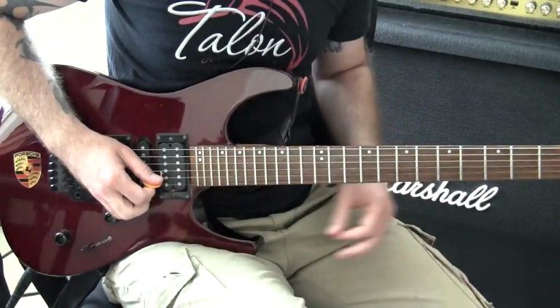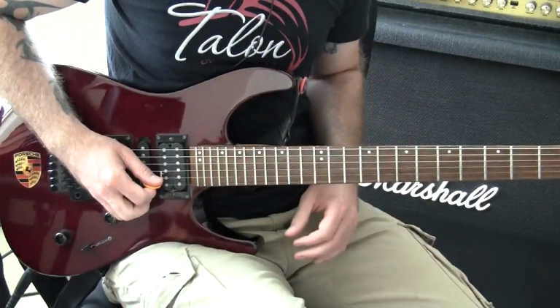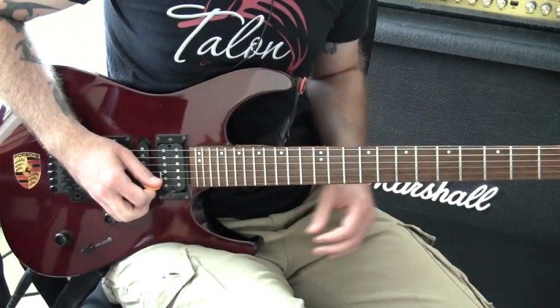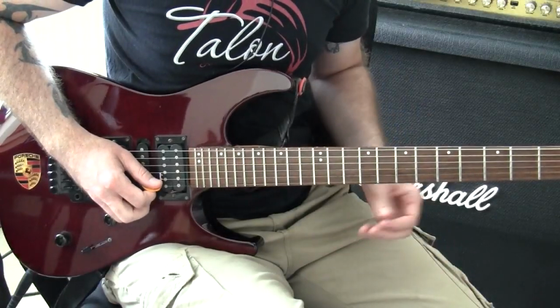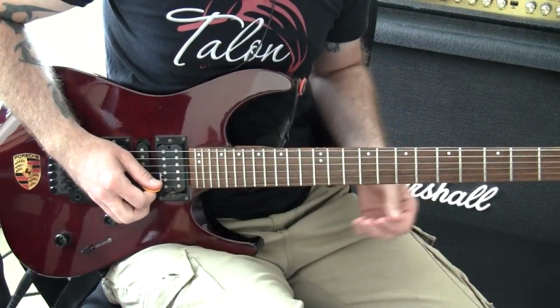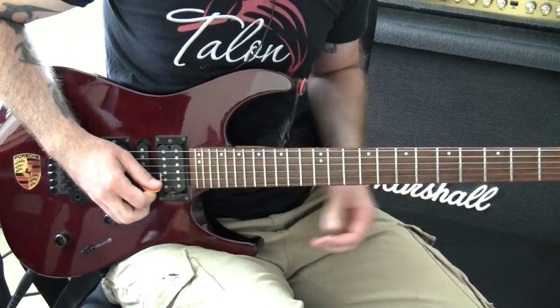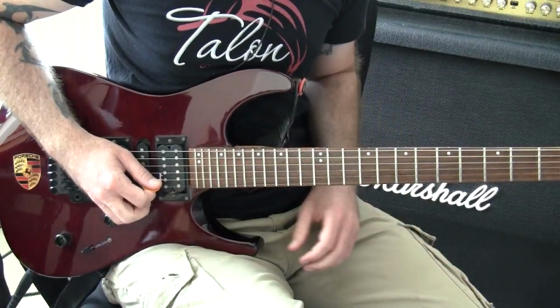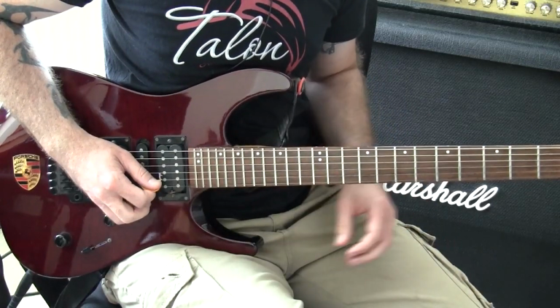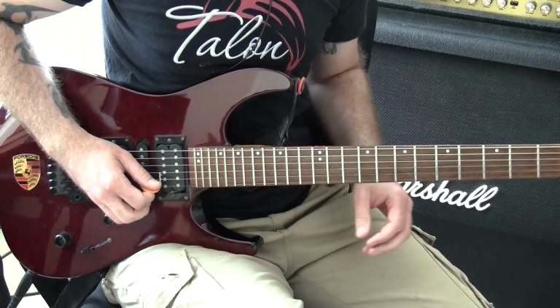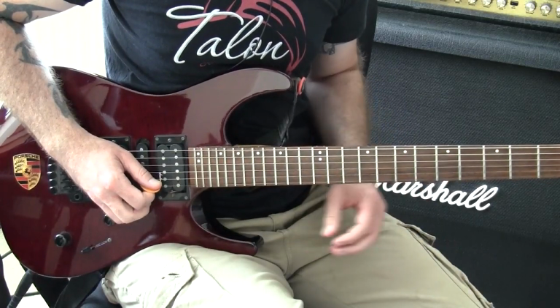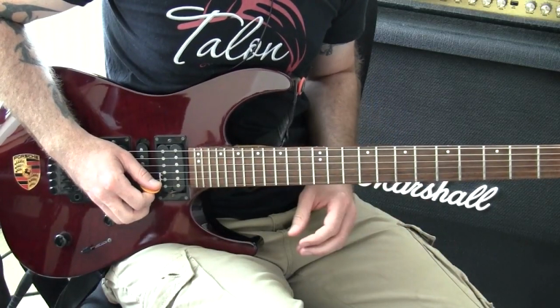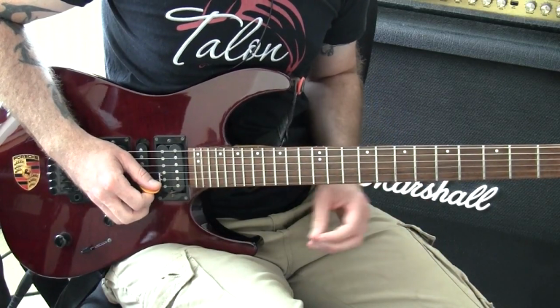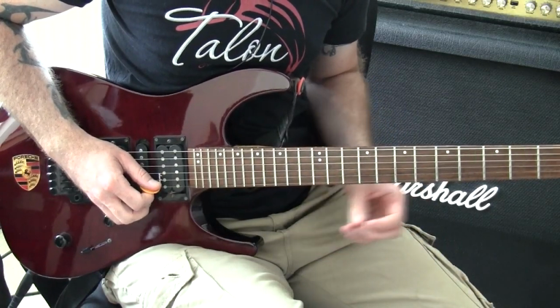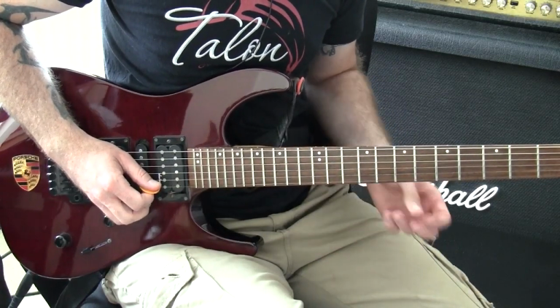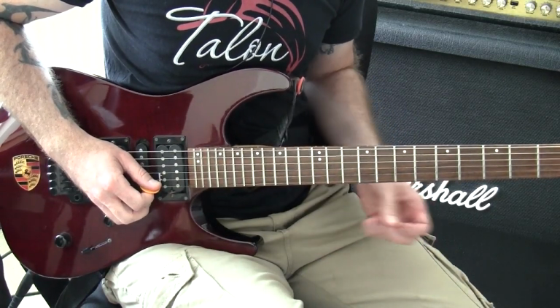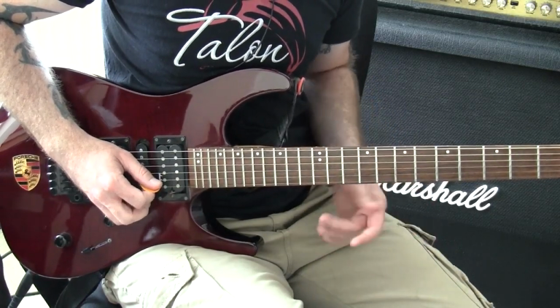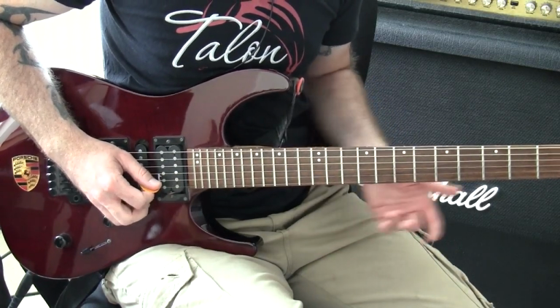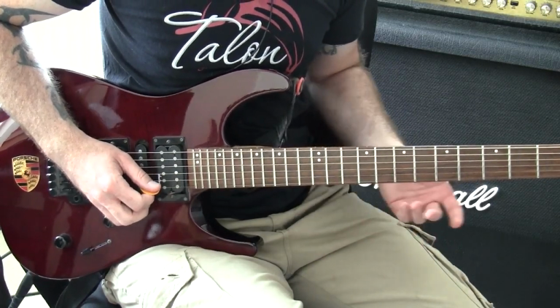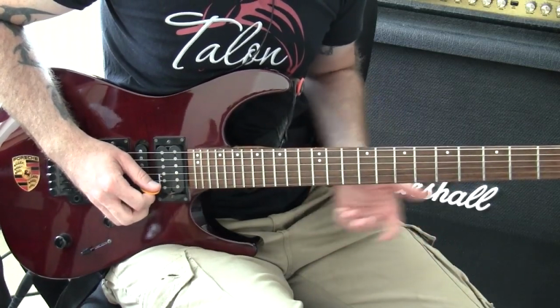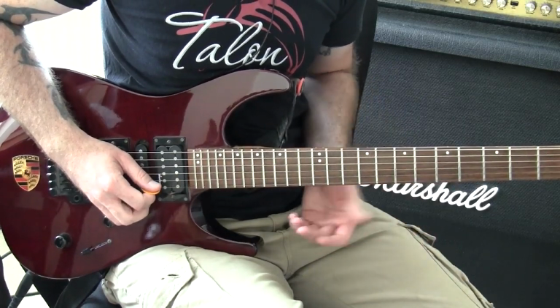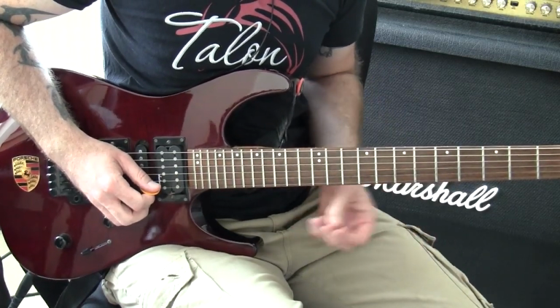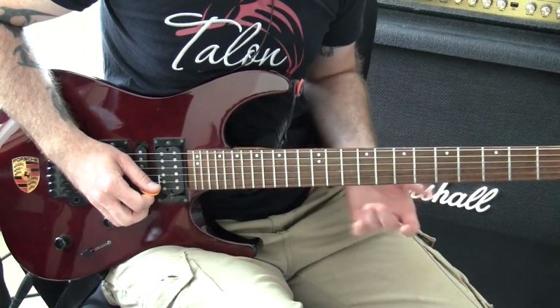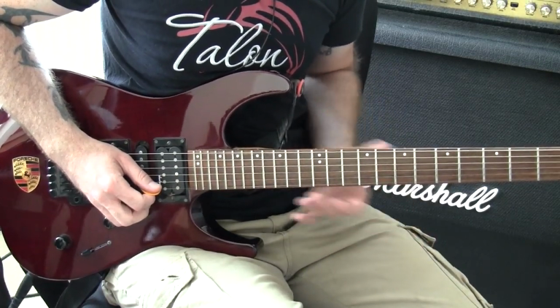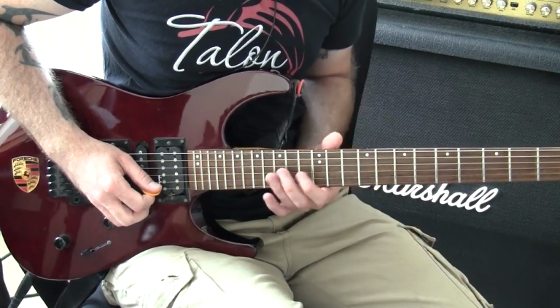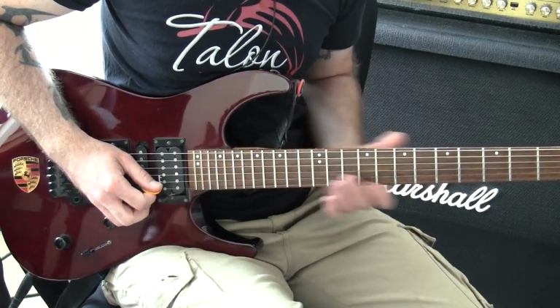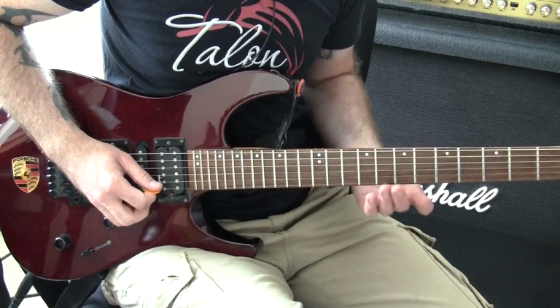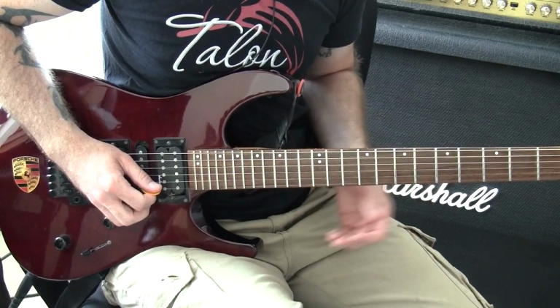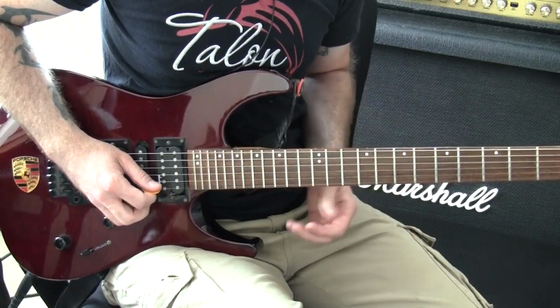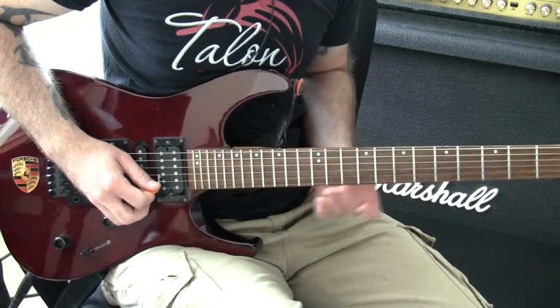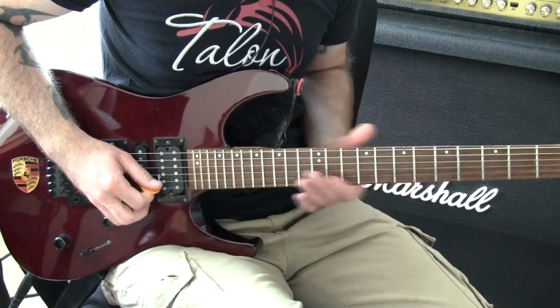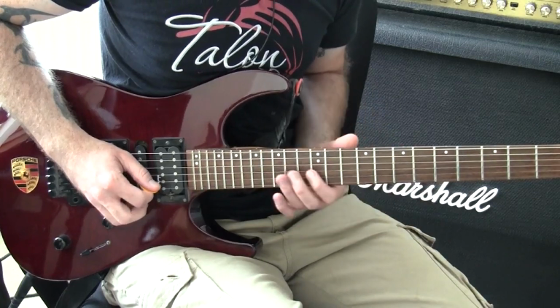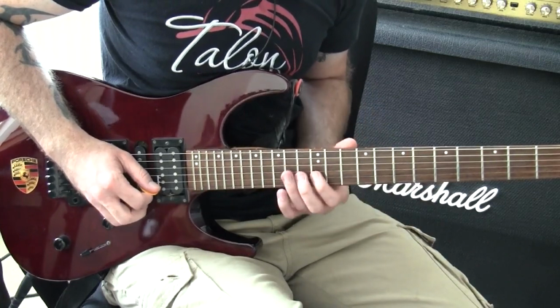Okay dudes, I'm going to show you a Chris Poland style lick. Just play it through fast and then we'll start jabbering on about it.